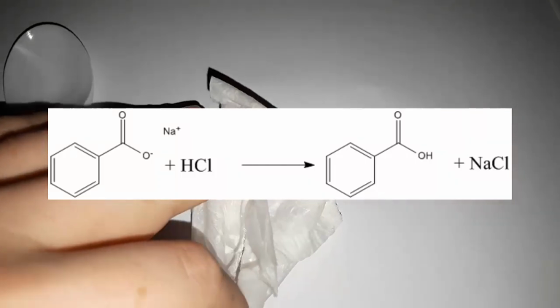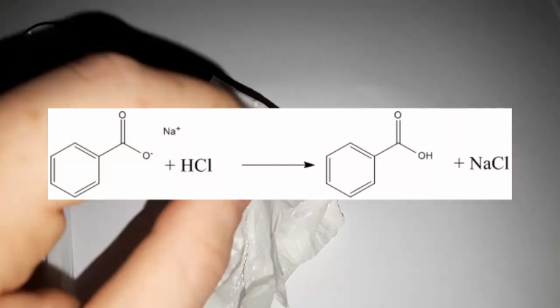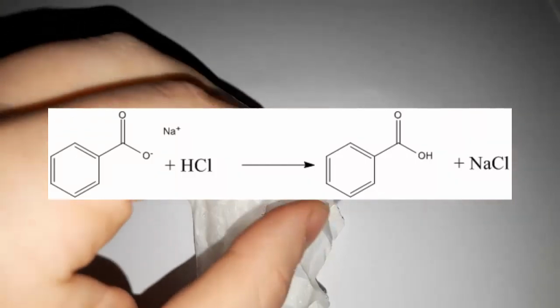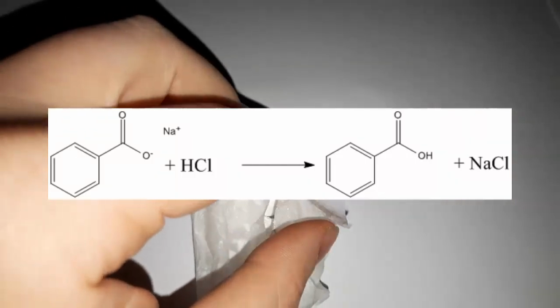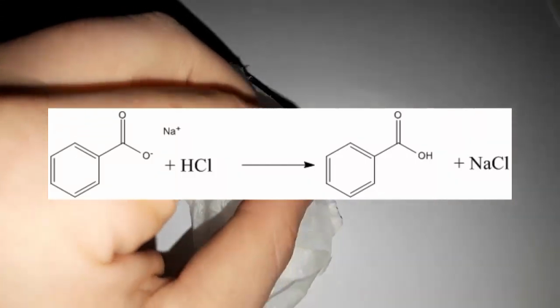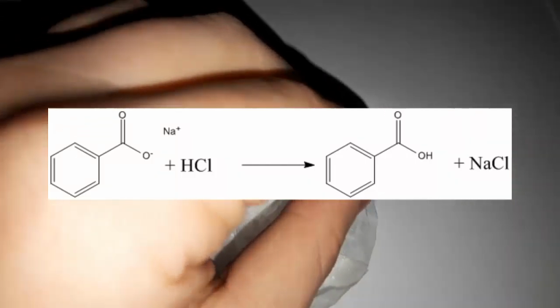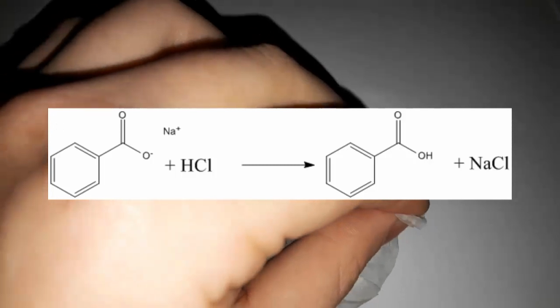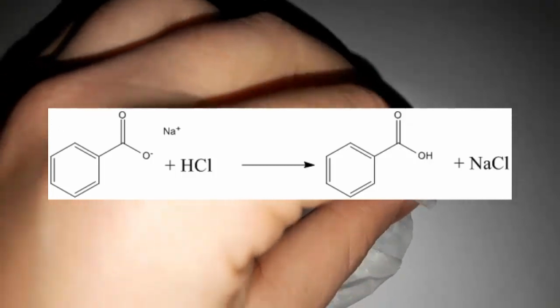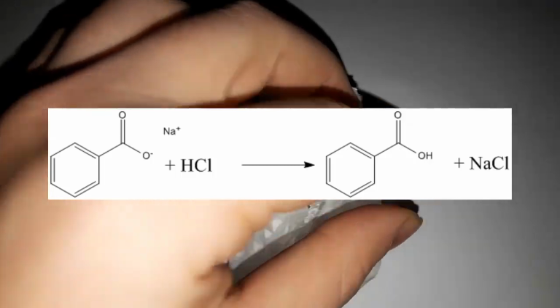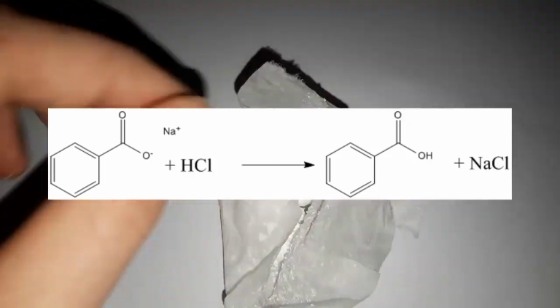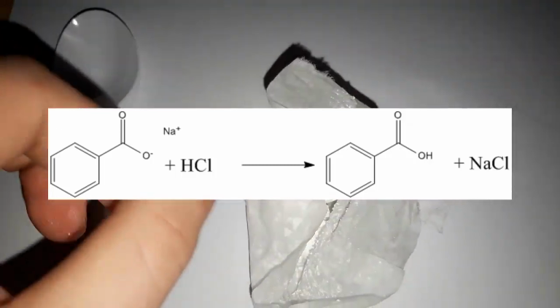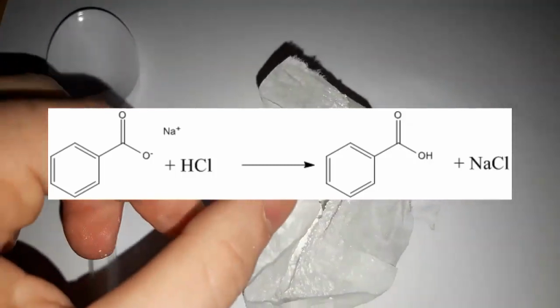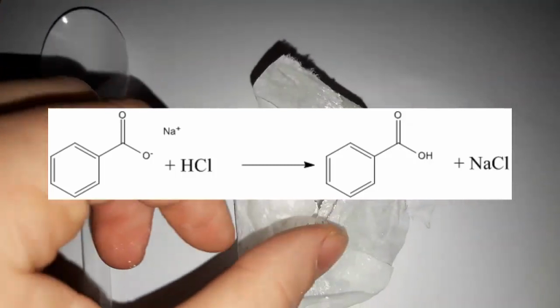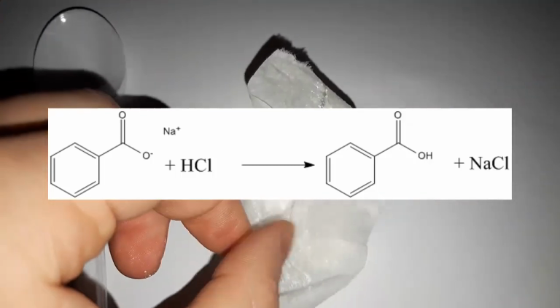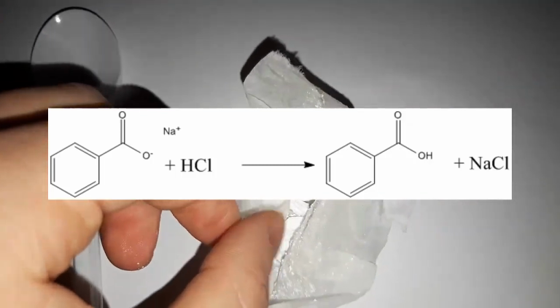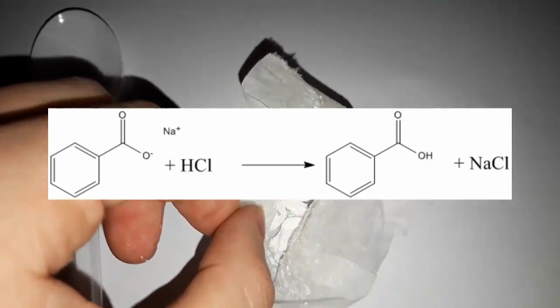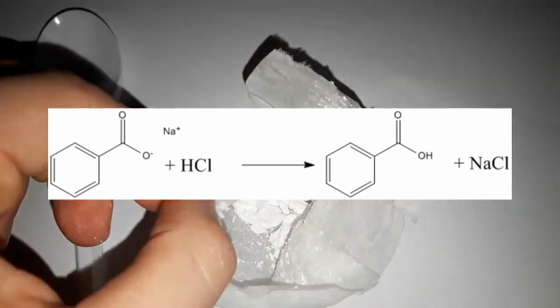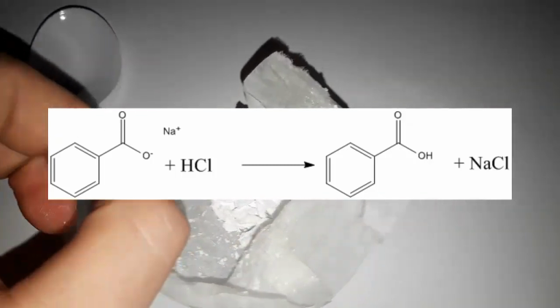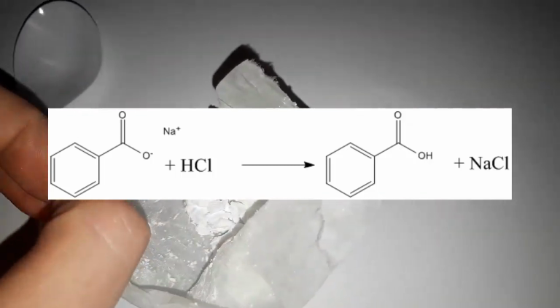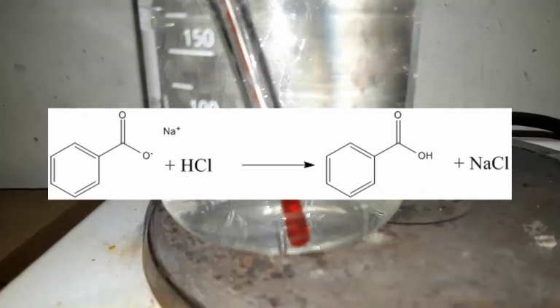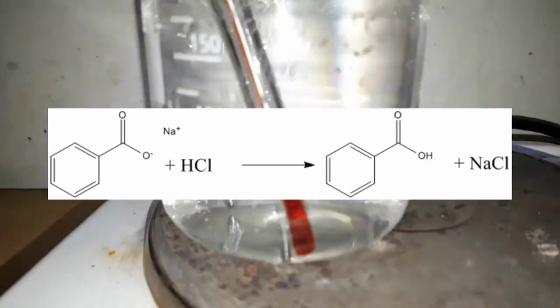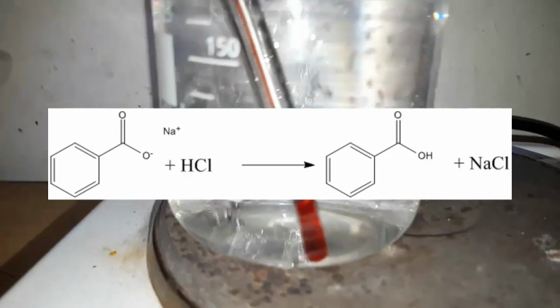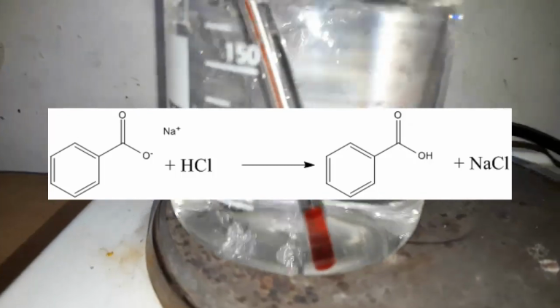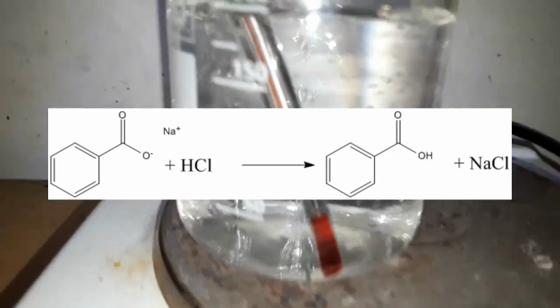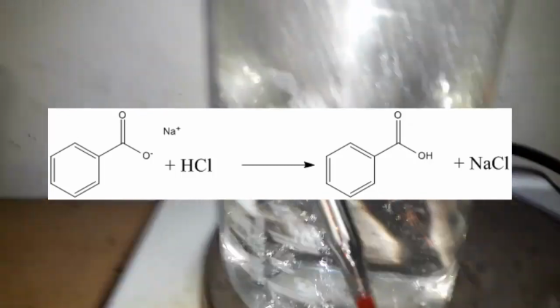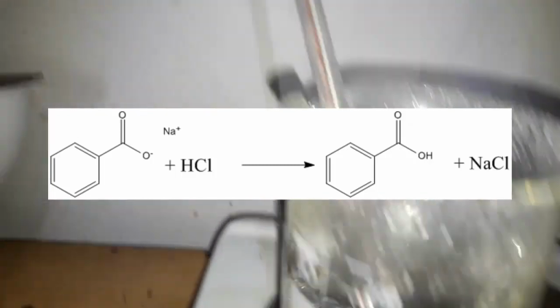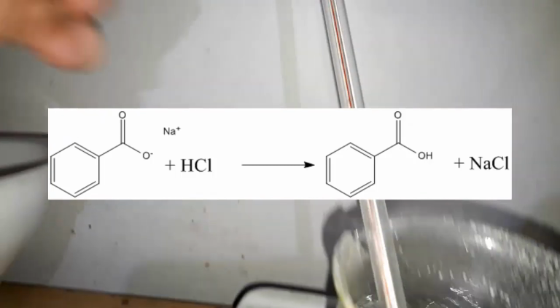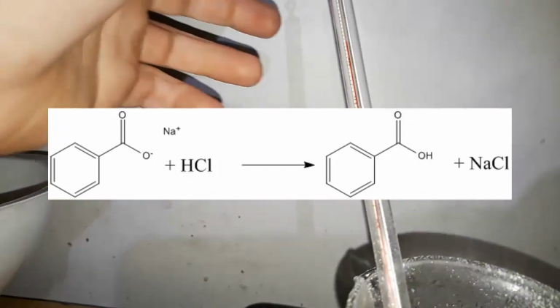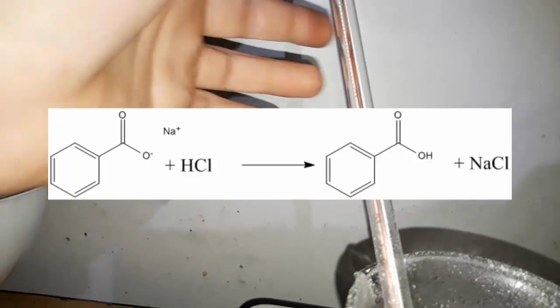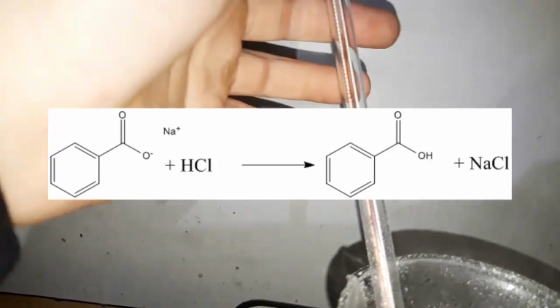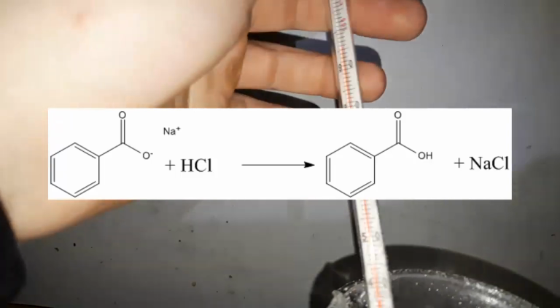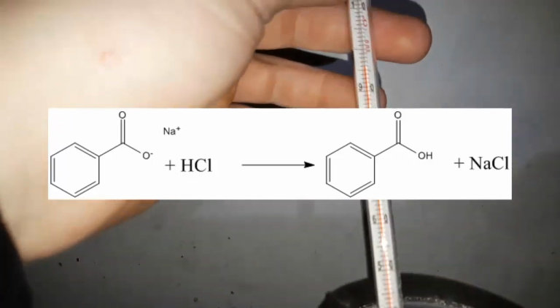When we mix them together, a double displacement reaction takes place since benzoic acid is a weaker acid than HCl.